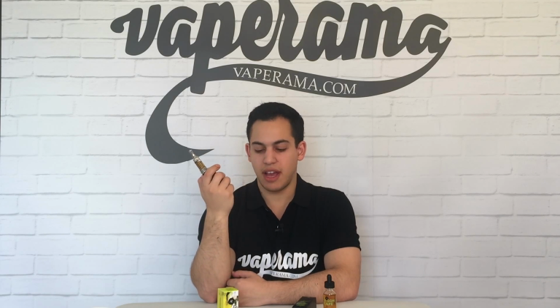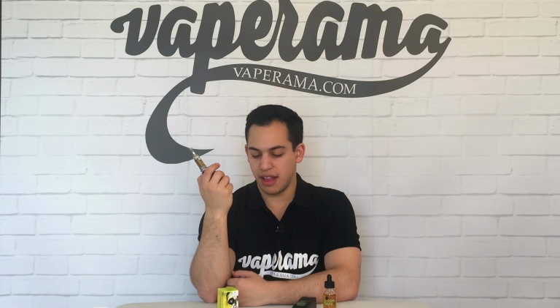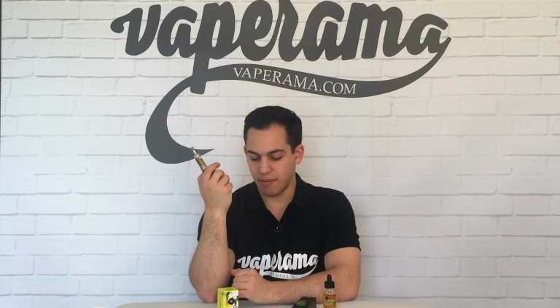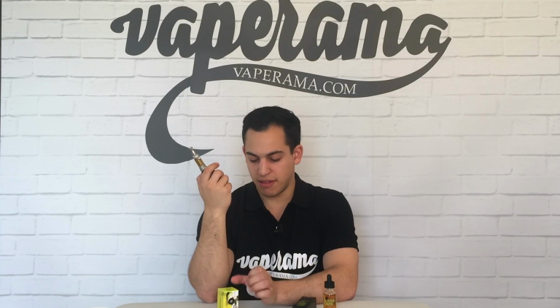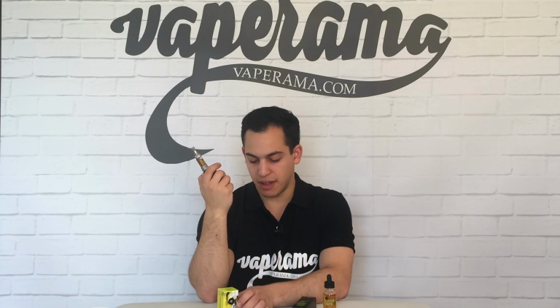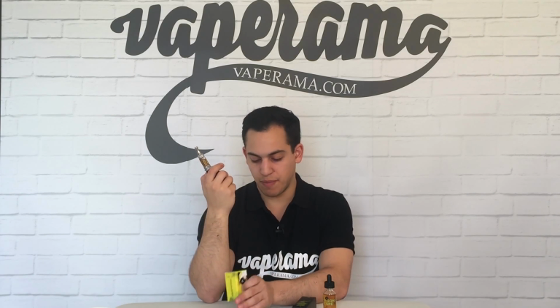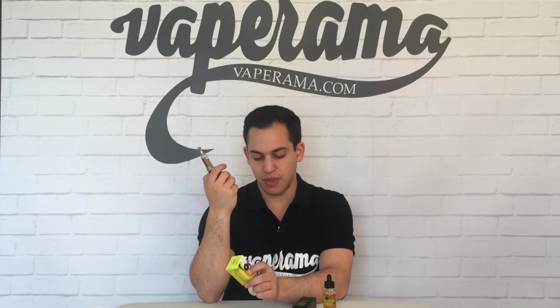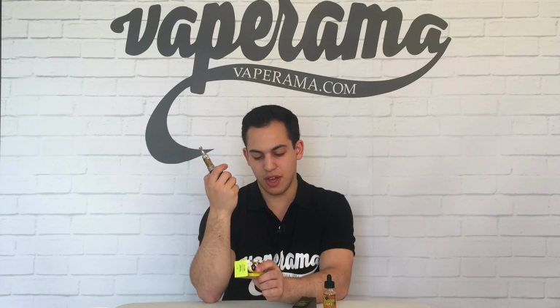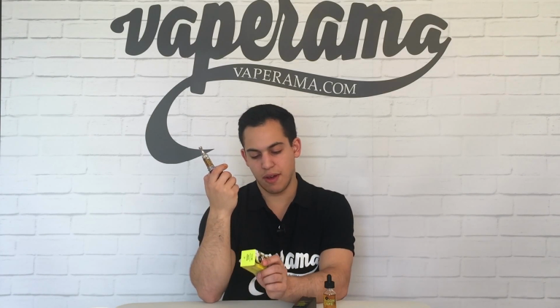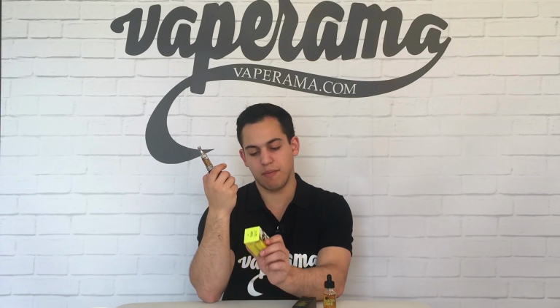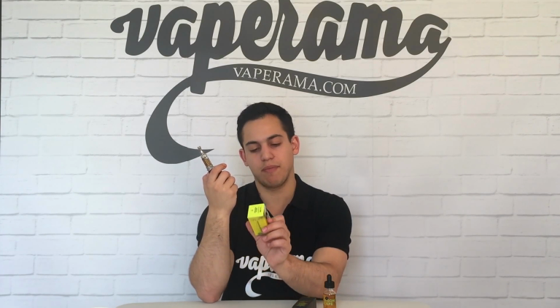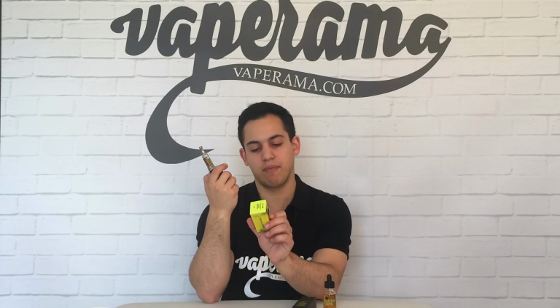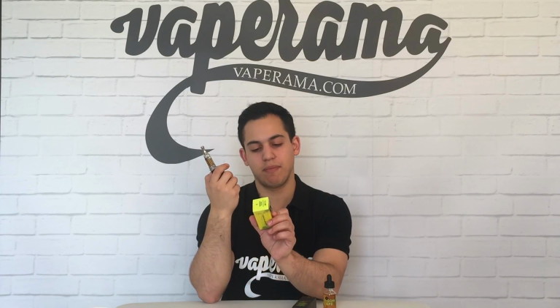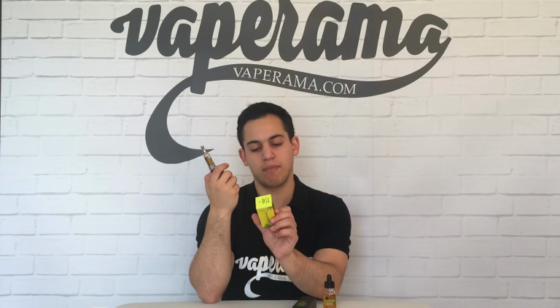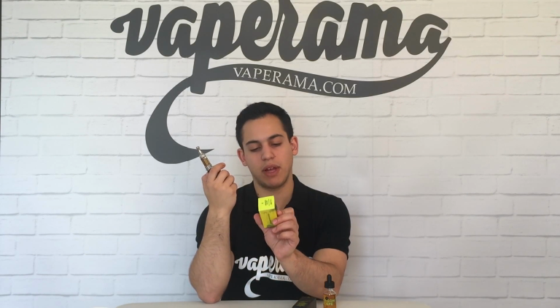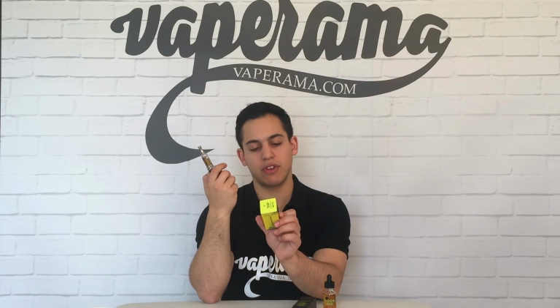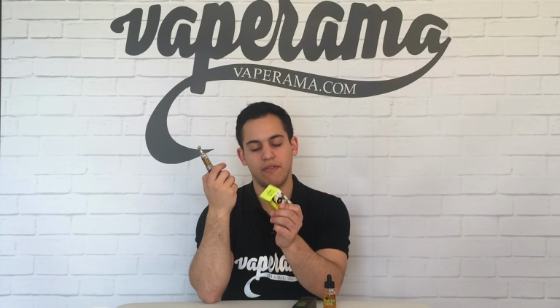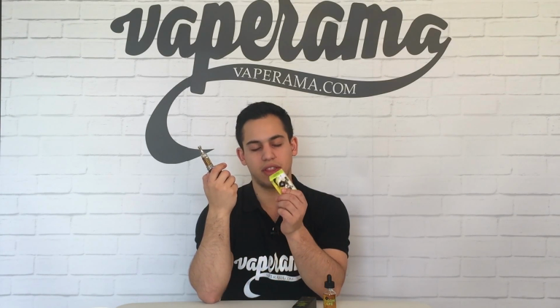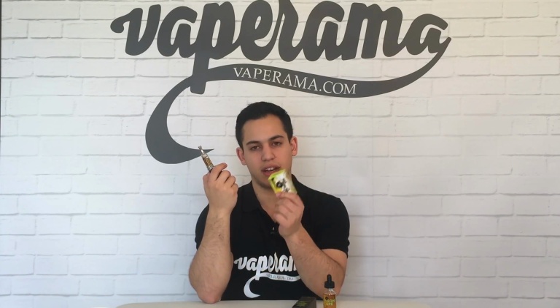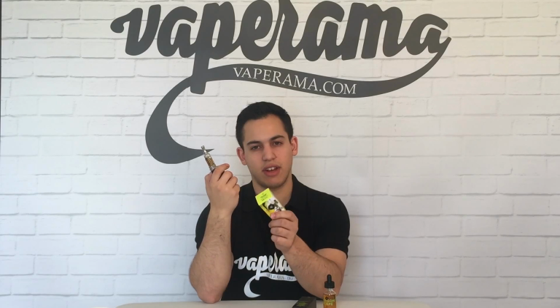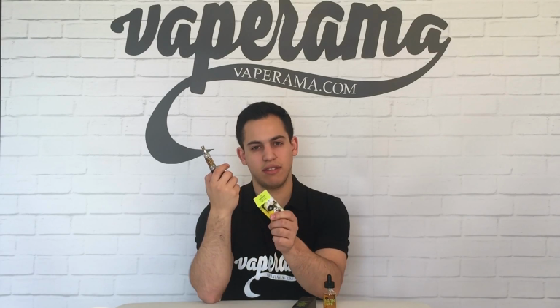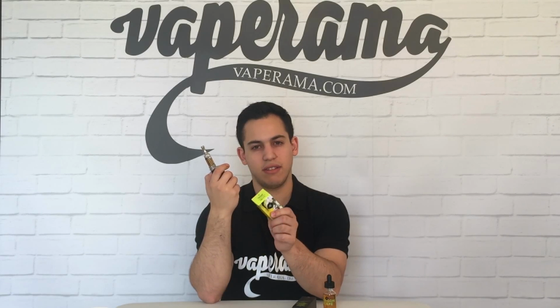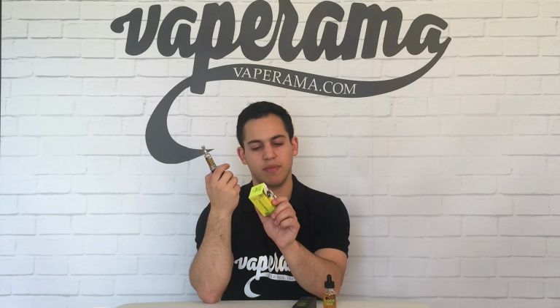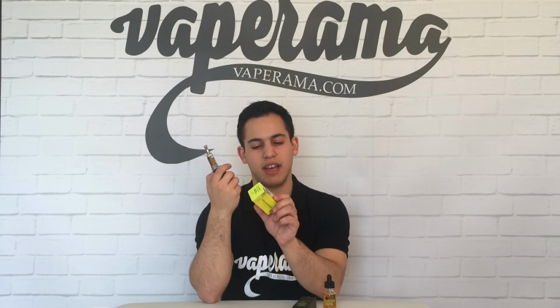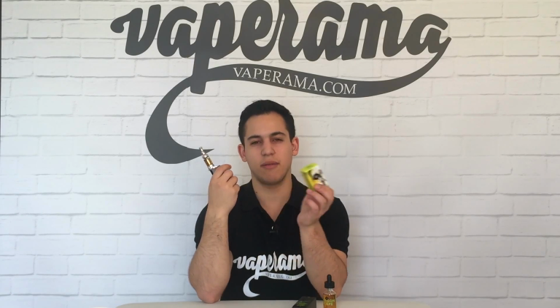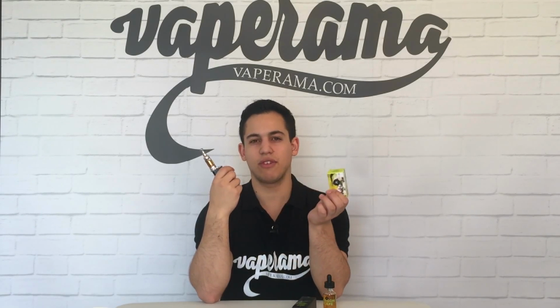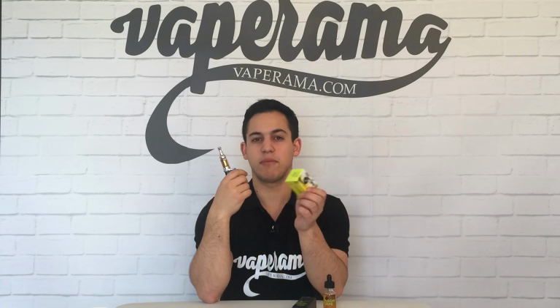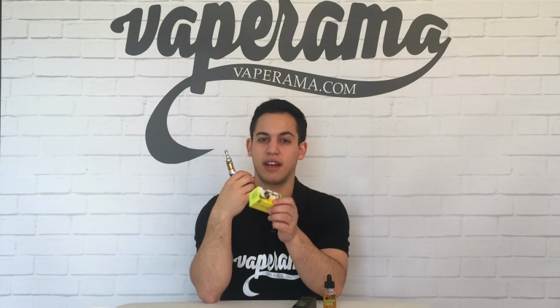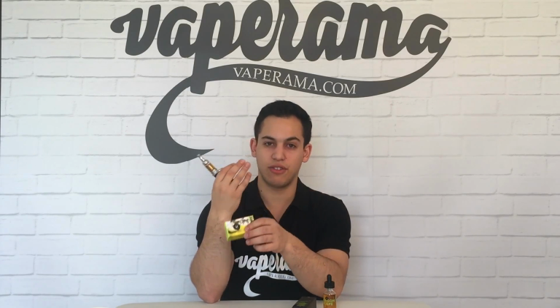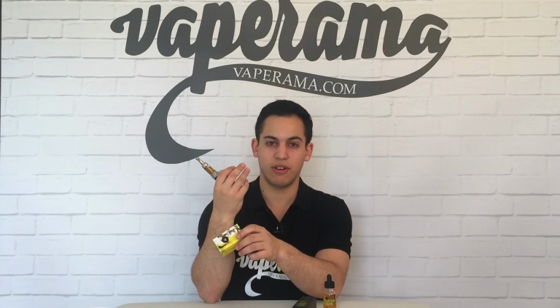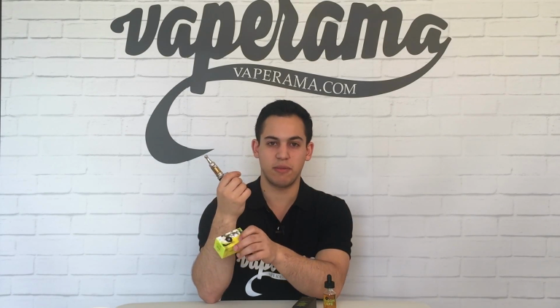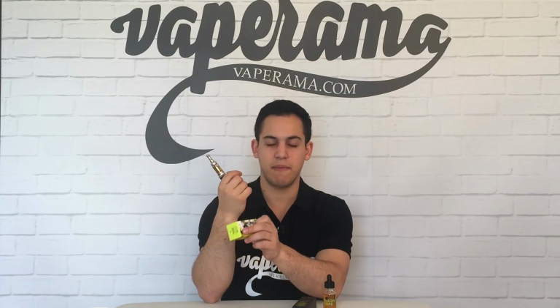On the inhale, I'm getting the Belgian coffee and the English custard. It comes across a bit like a chocolate to me.